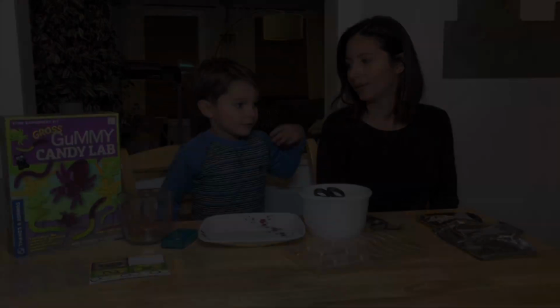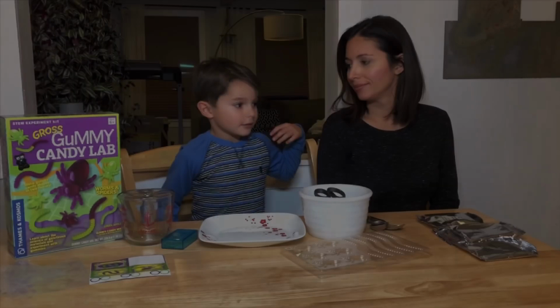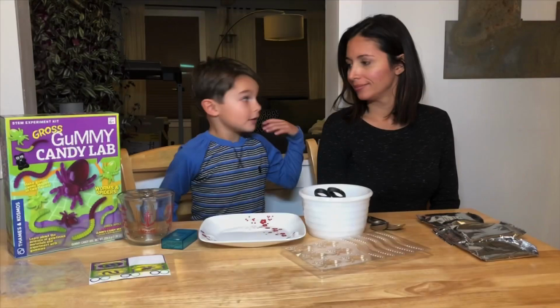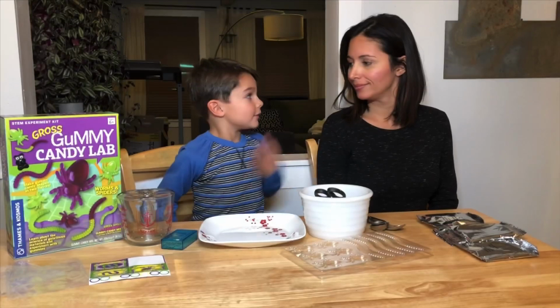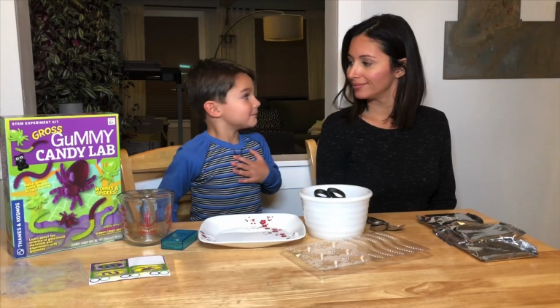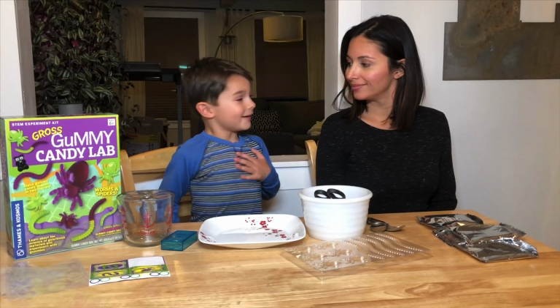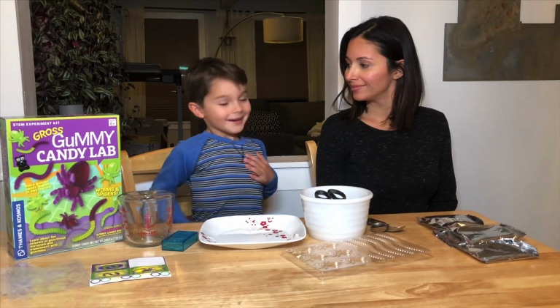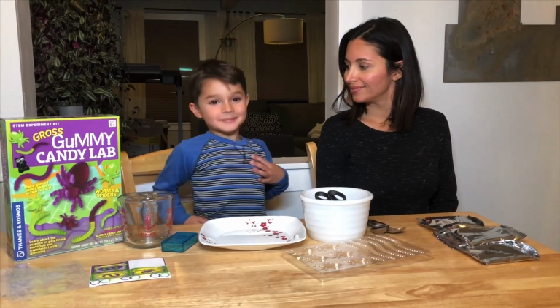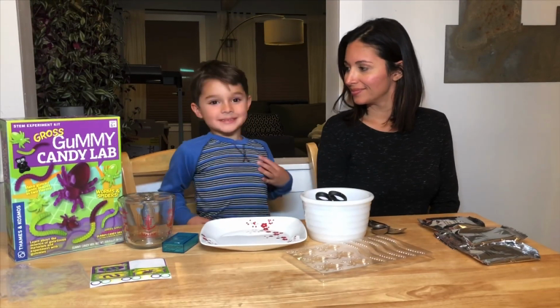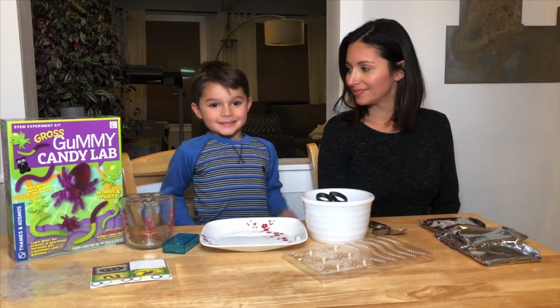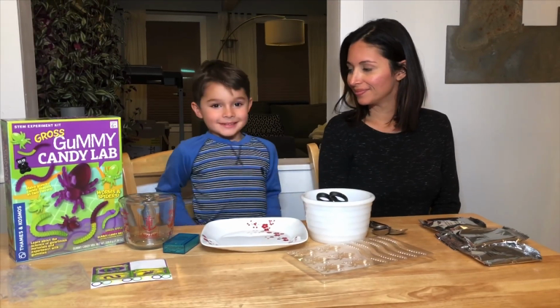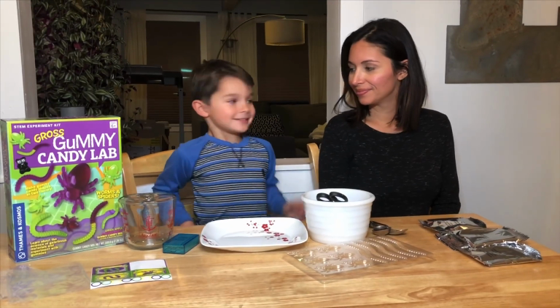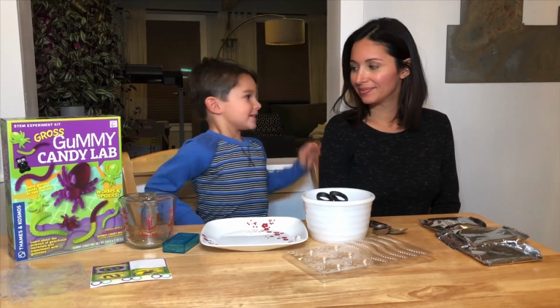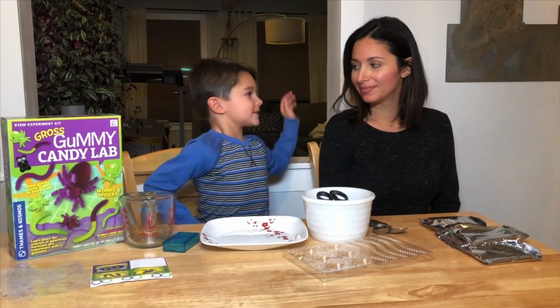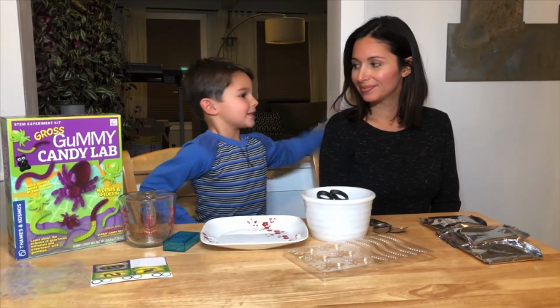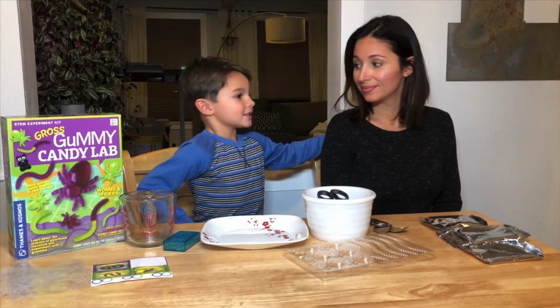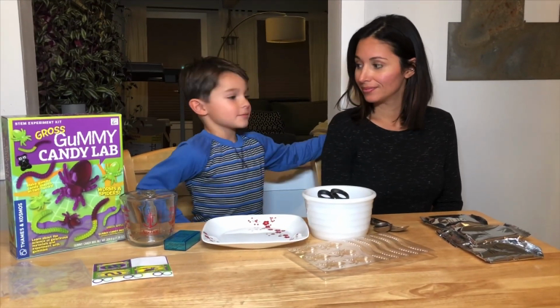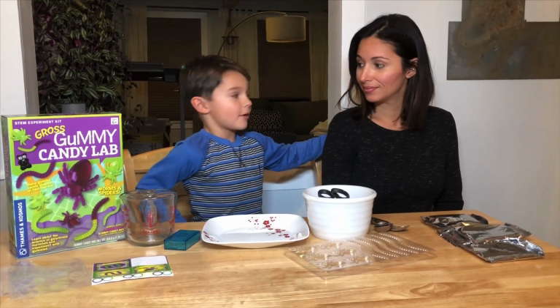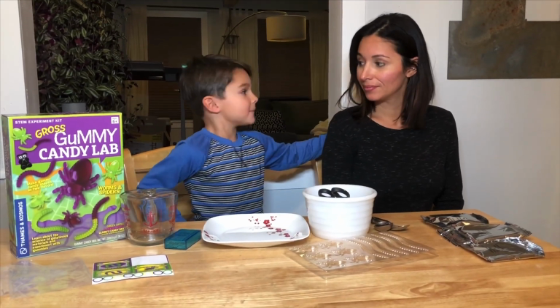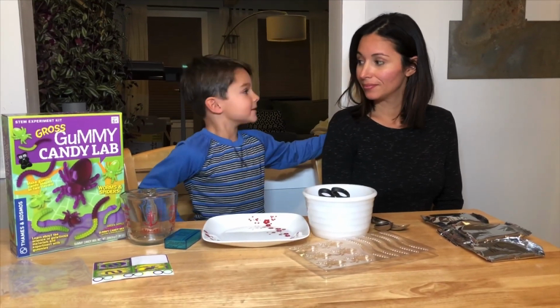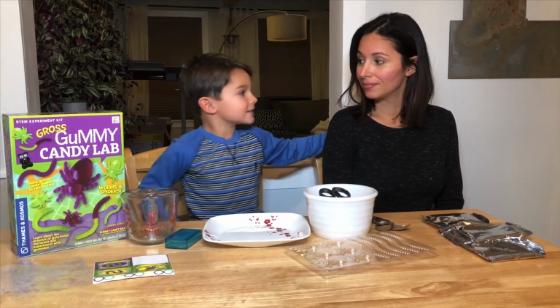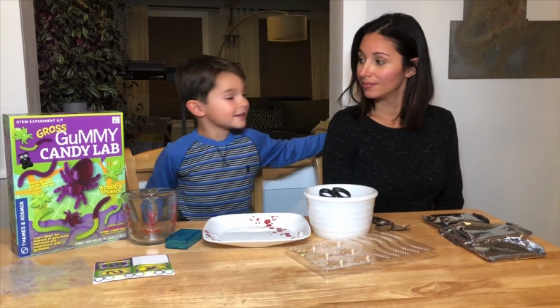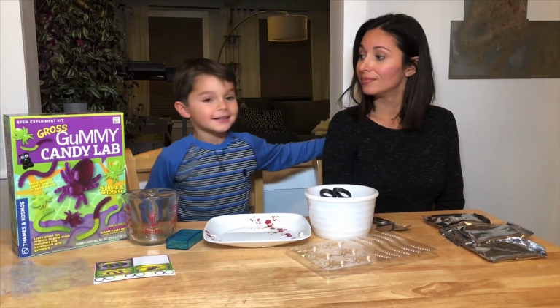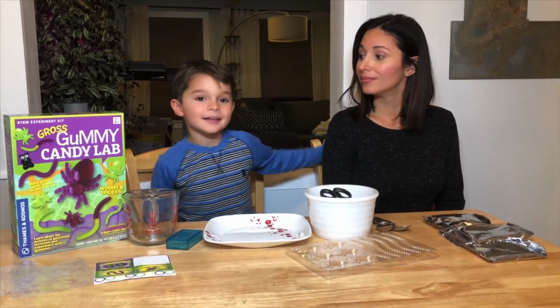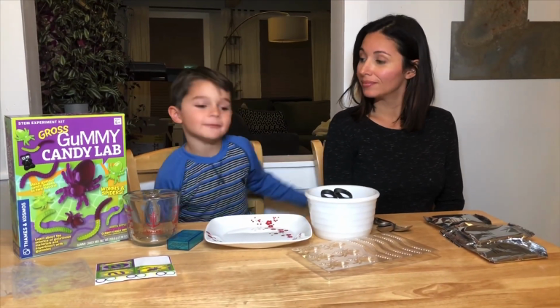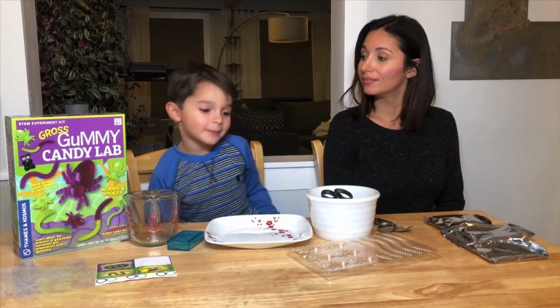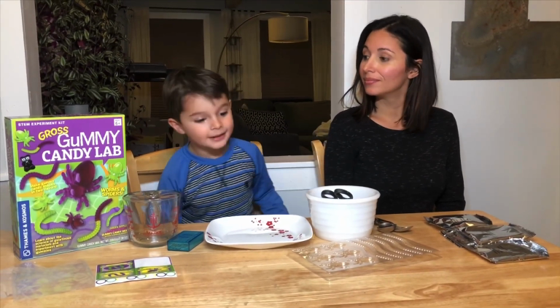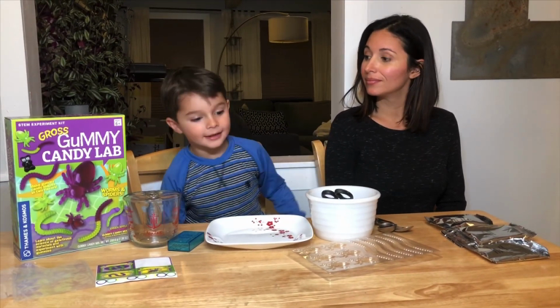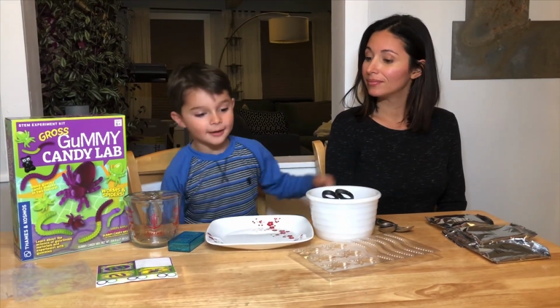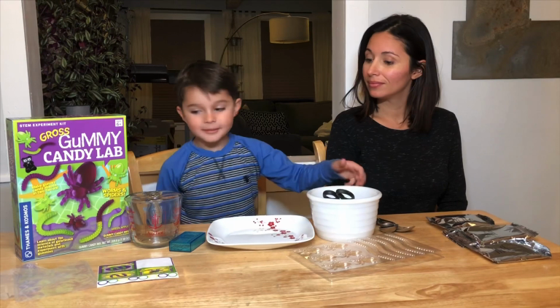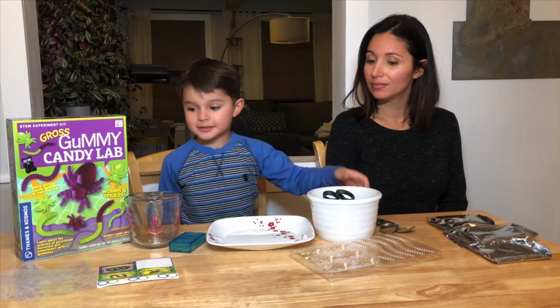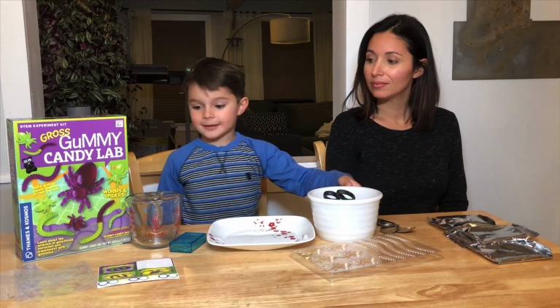Hello, my name's Hunter Easley, this is Mom Easley, and we're making gummies today.